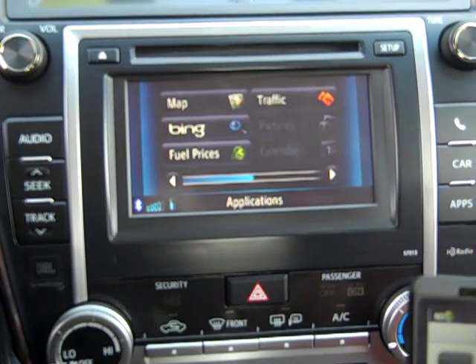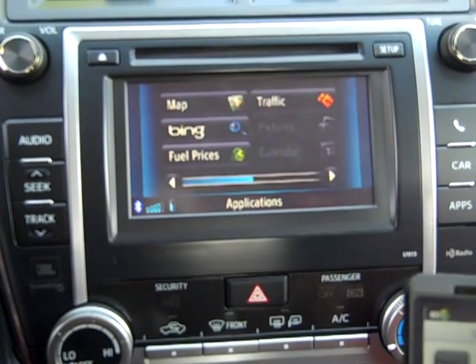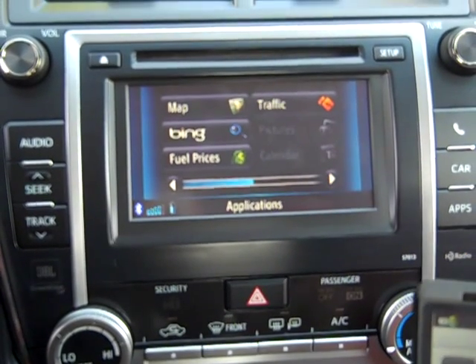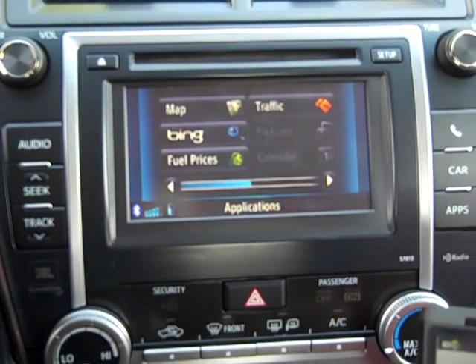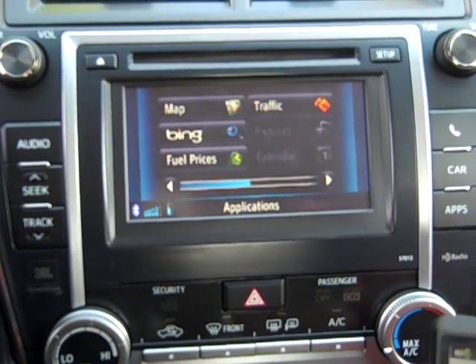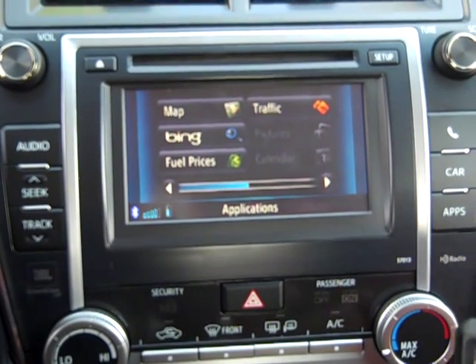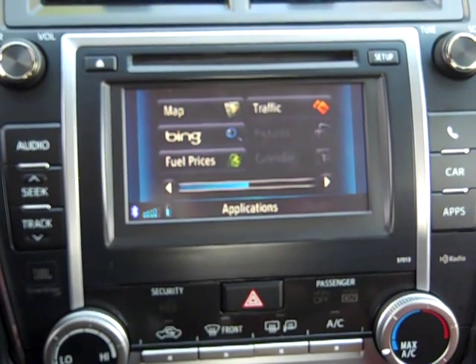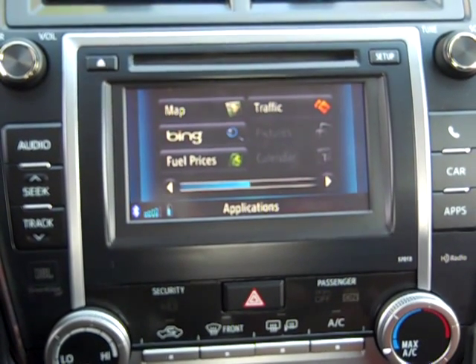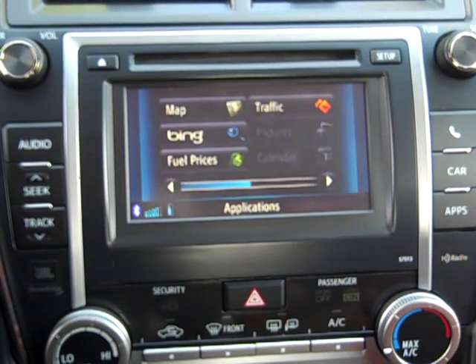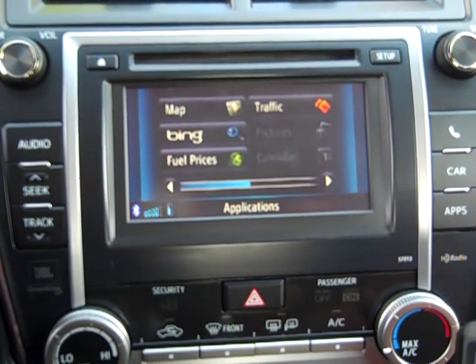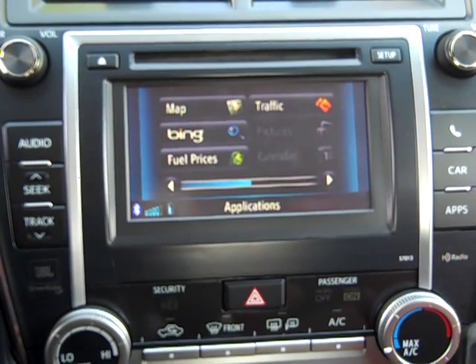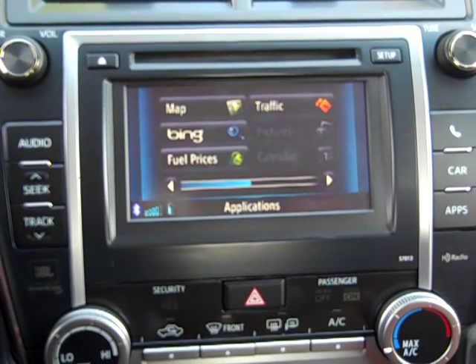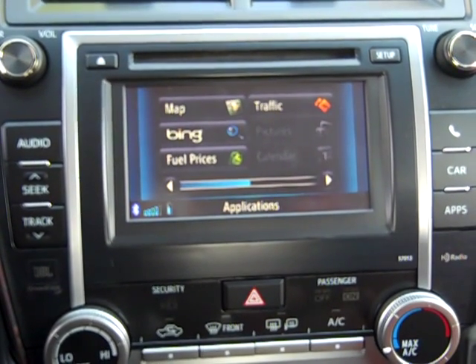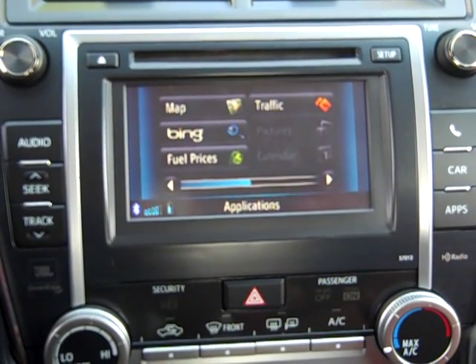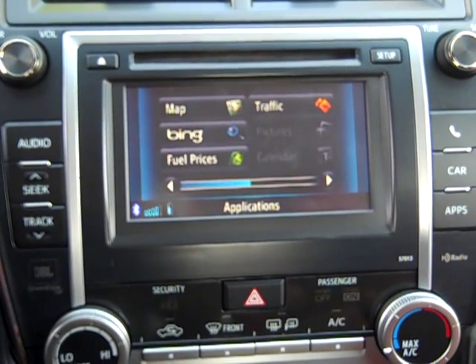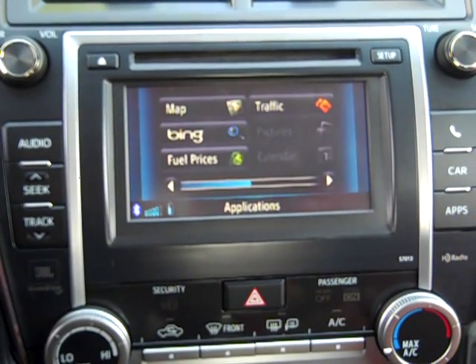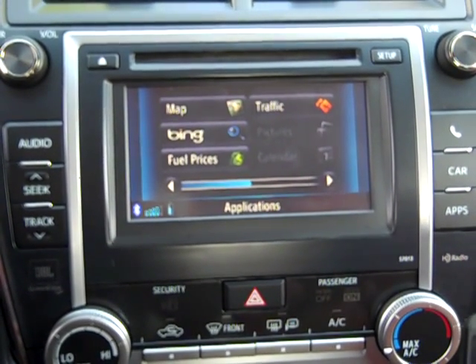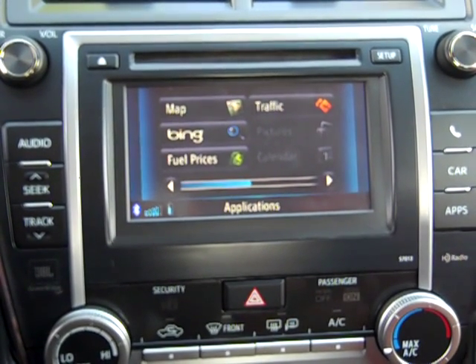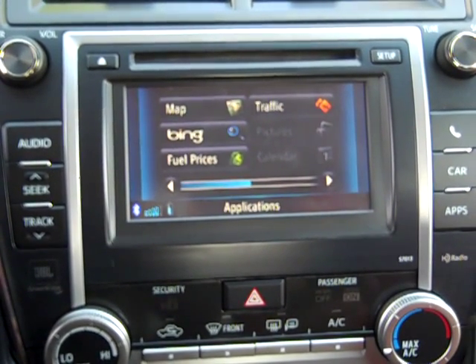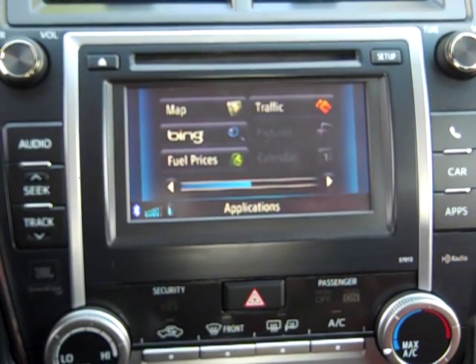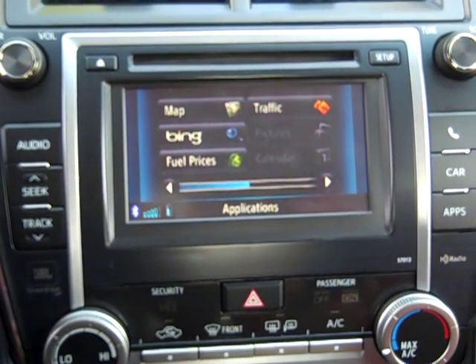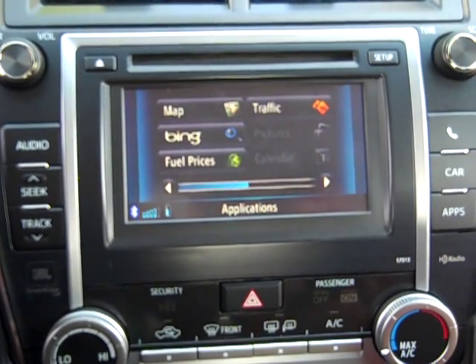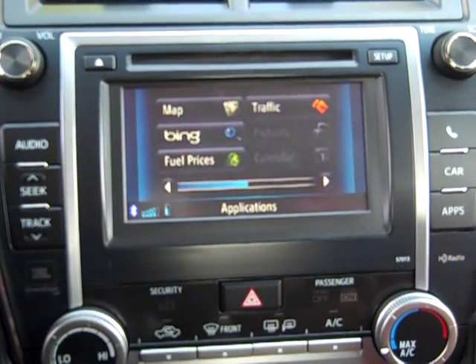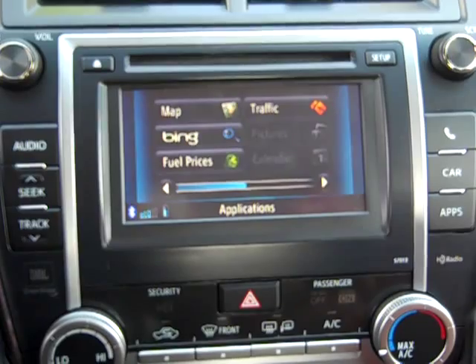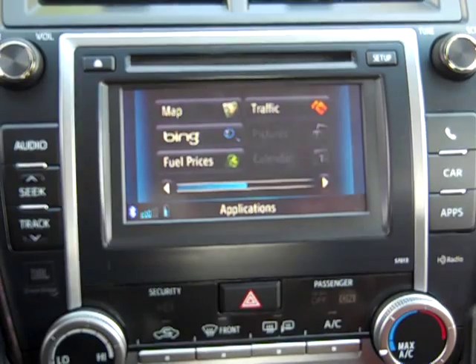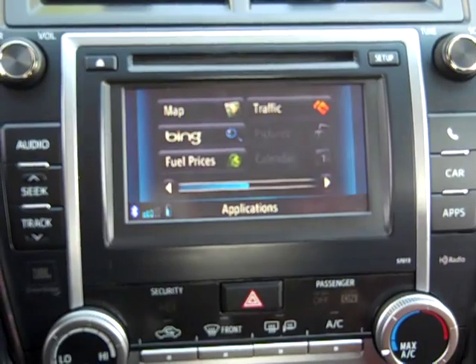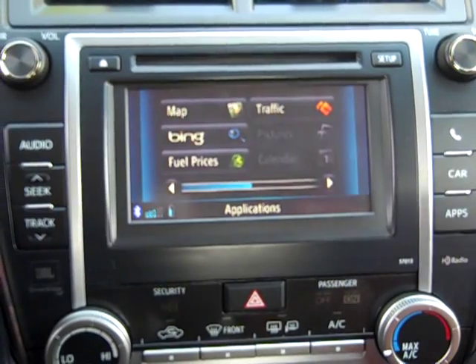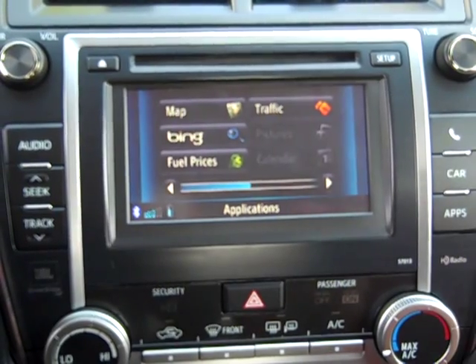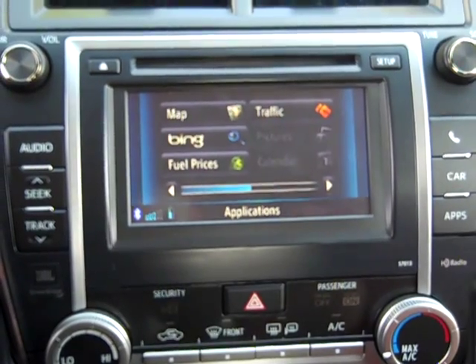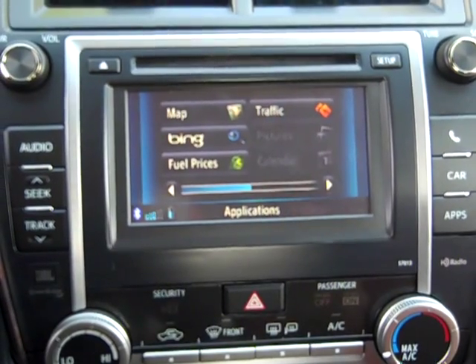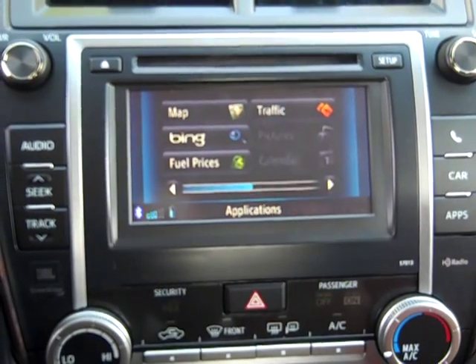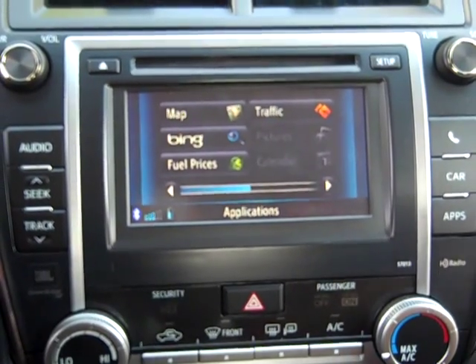Hi, this is Corey here from Summit Toyota of Akron. I'm just going to go over the 2012 Toyota Camry Intune system.